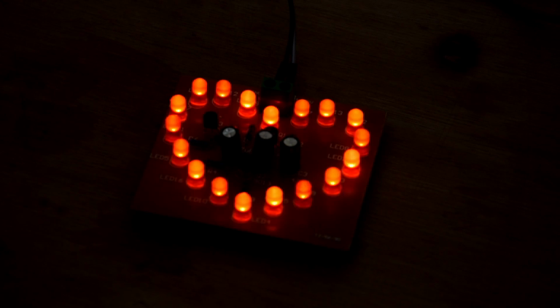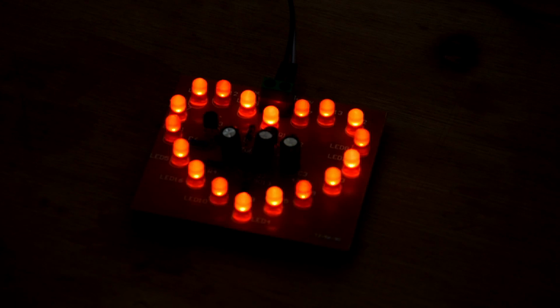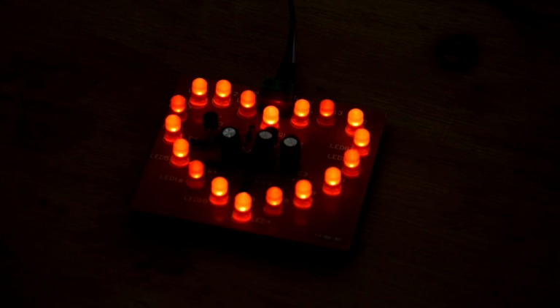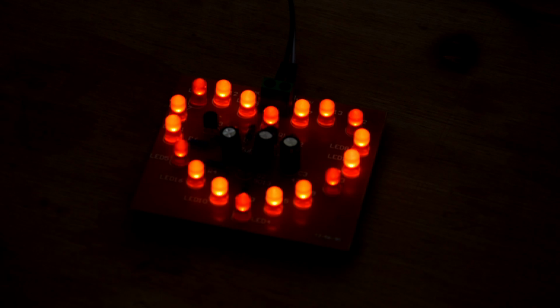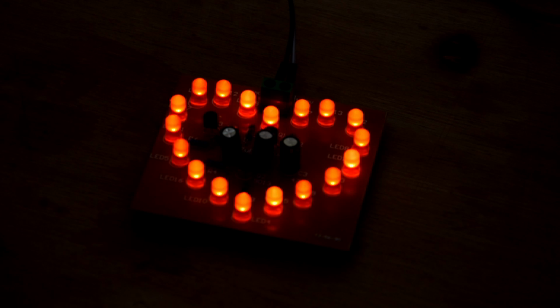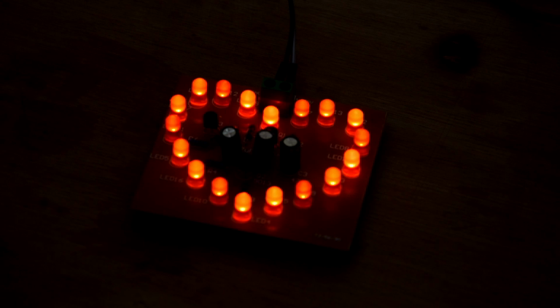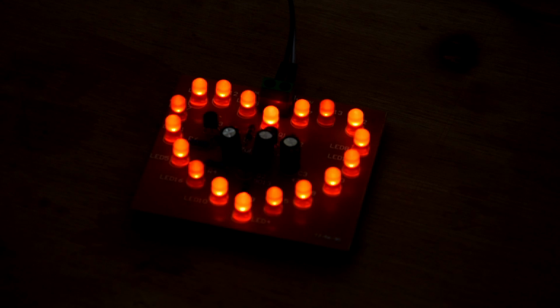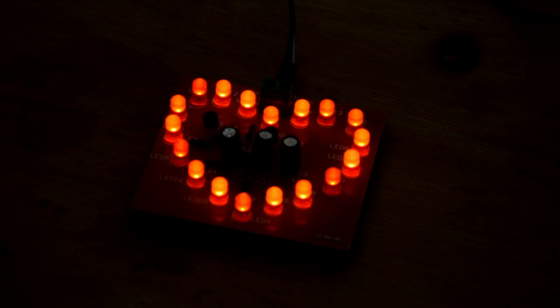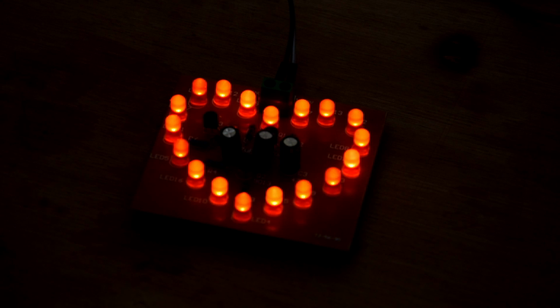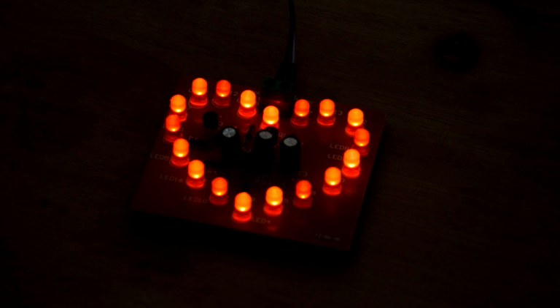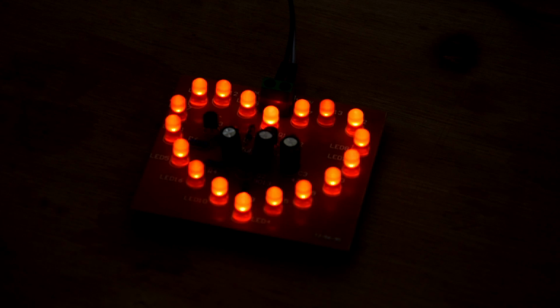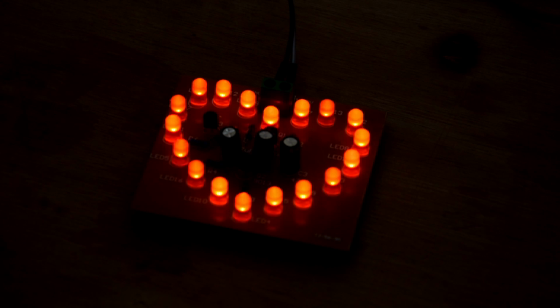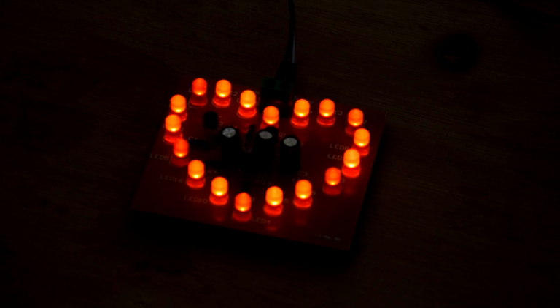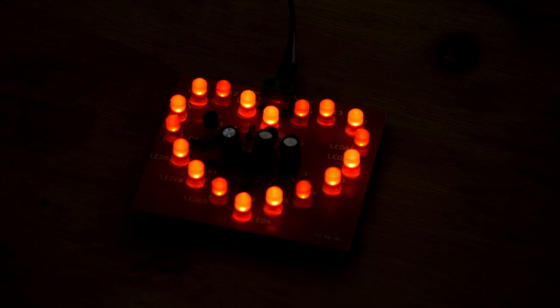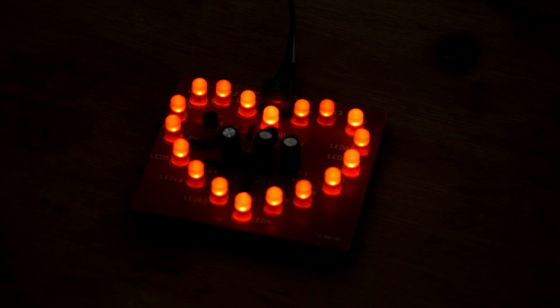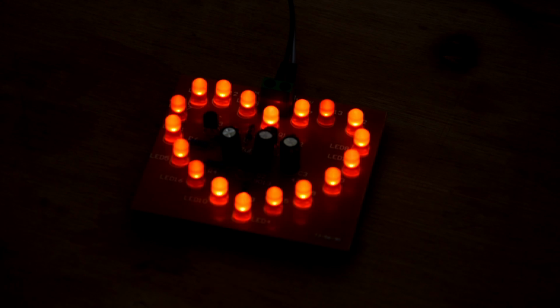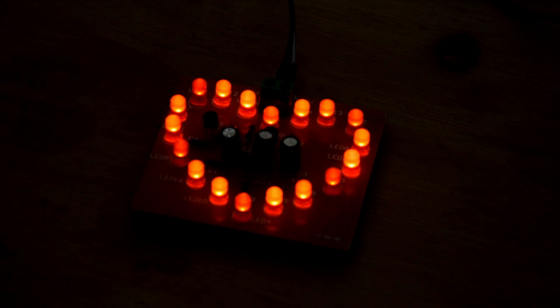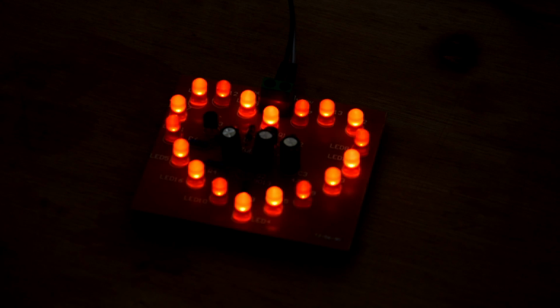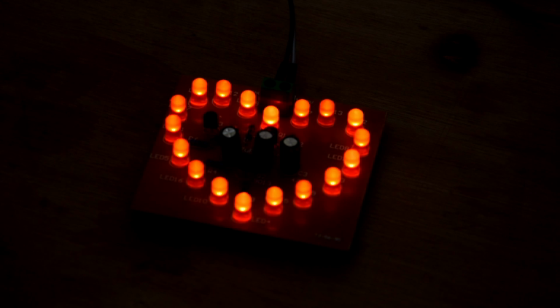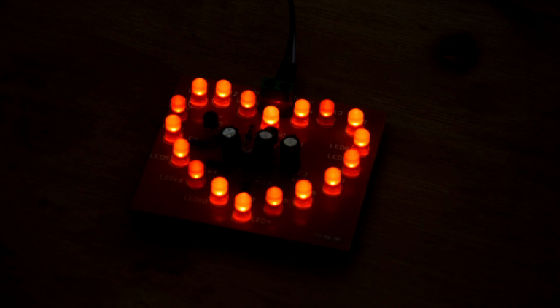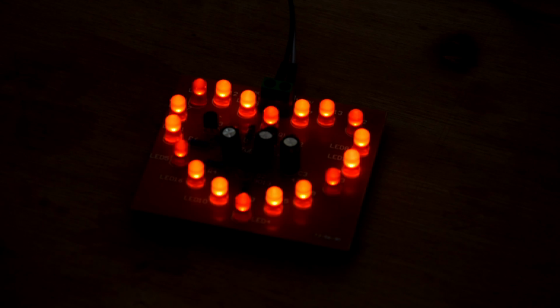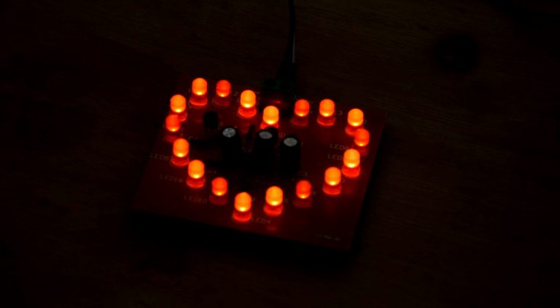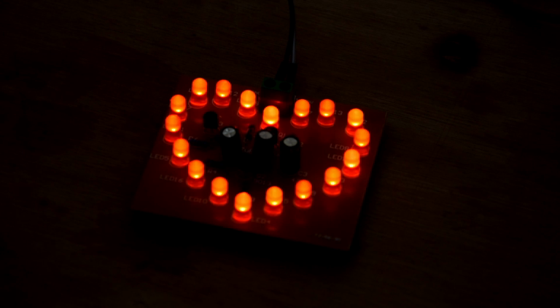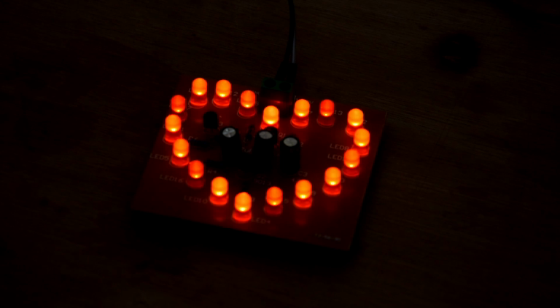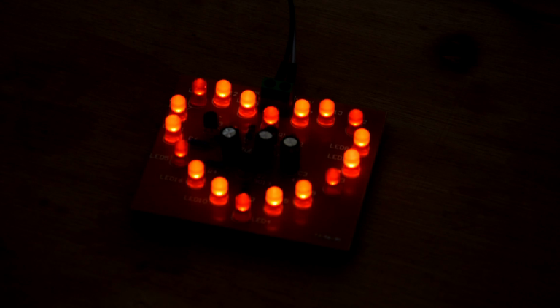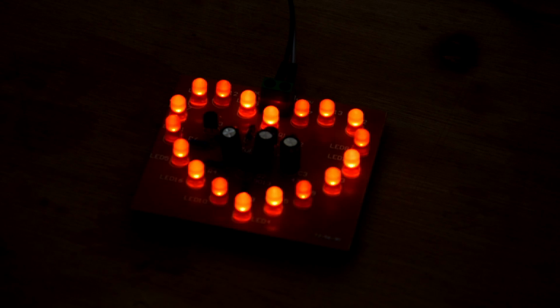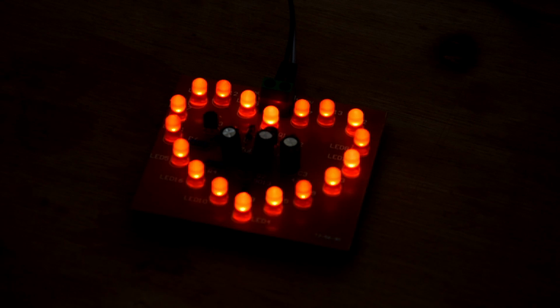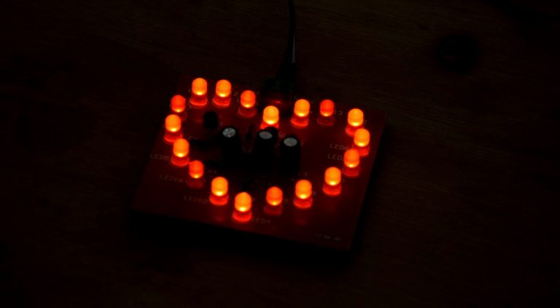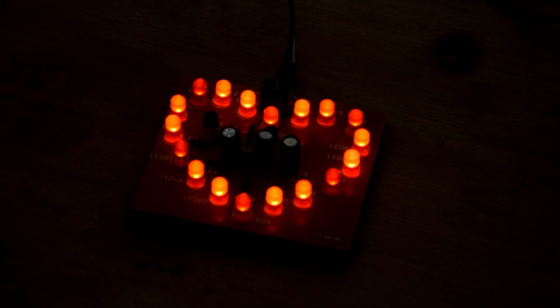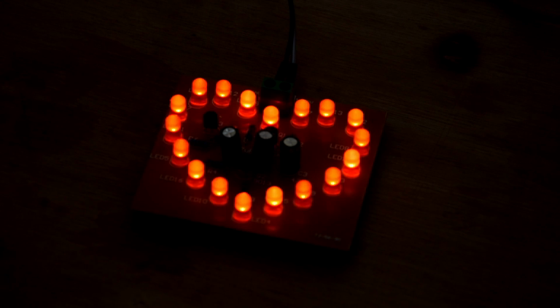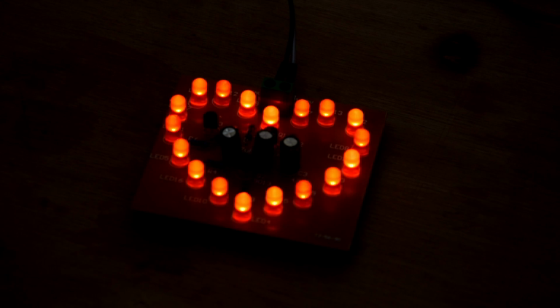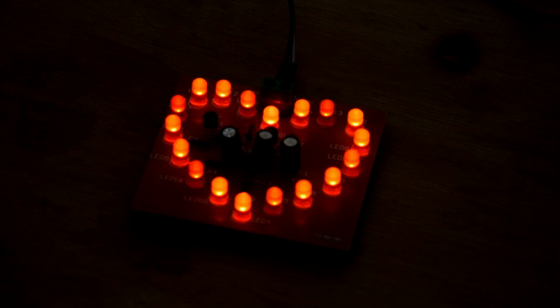After connecting 5V to the input, the LED groups begin fading in a really cool looking pattern.